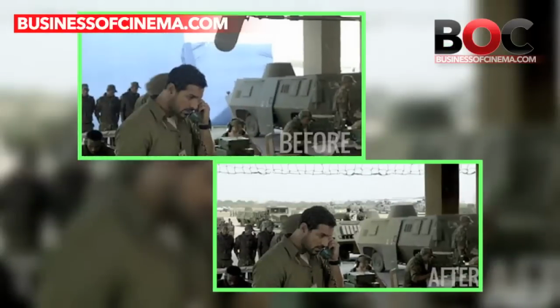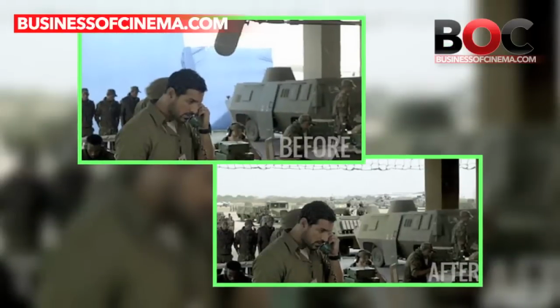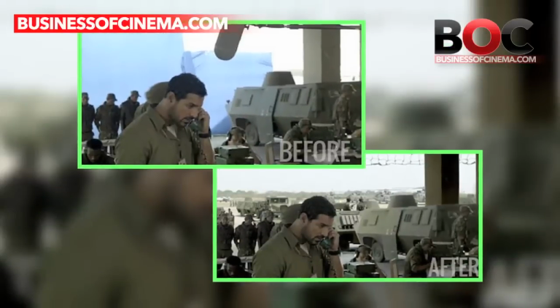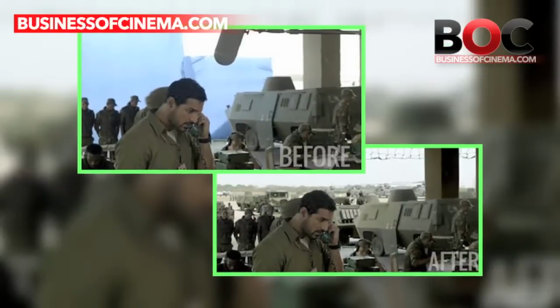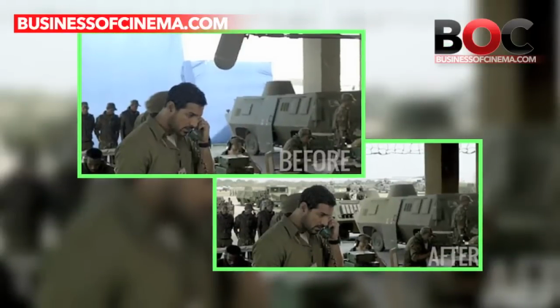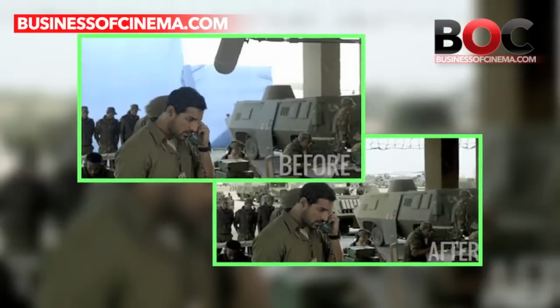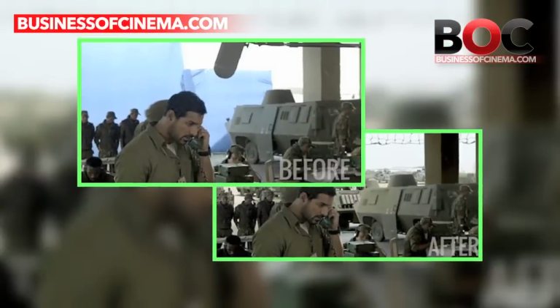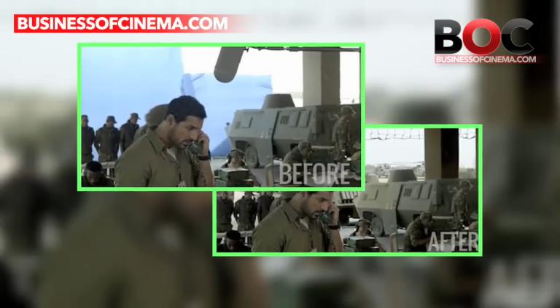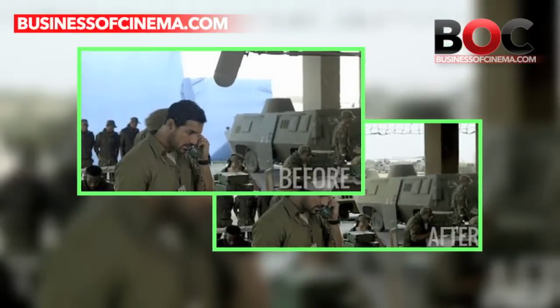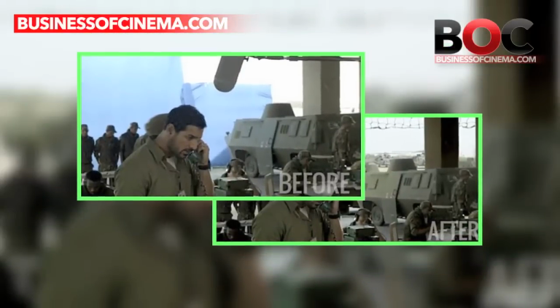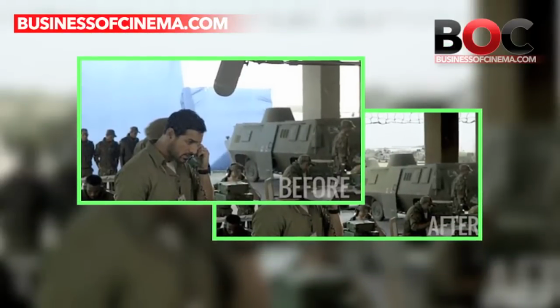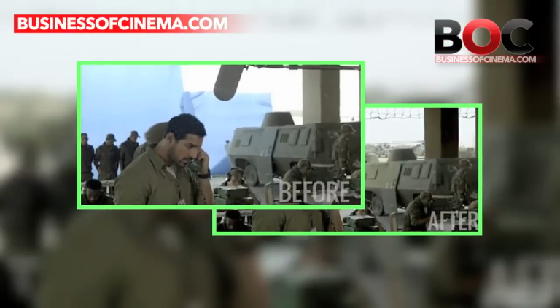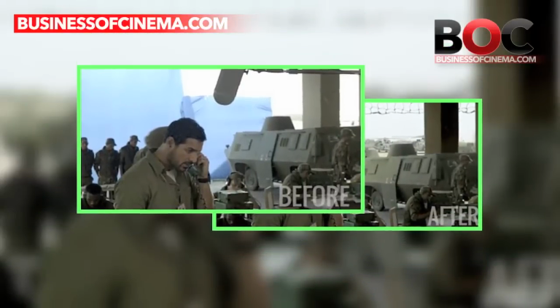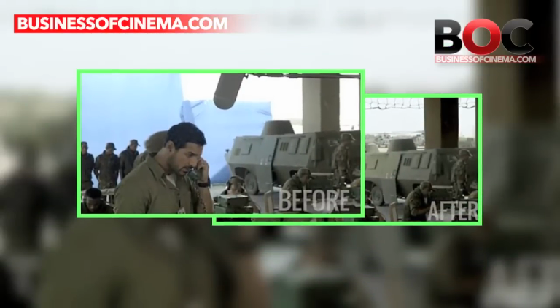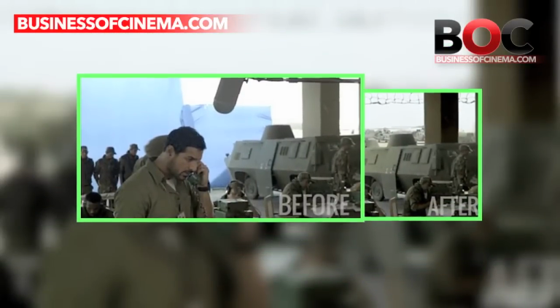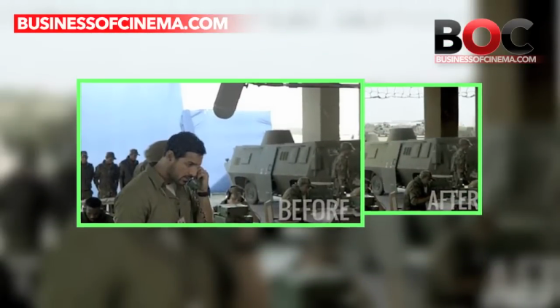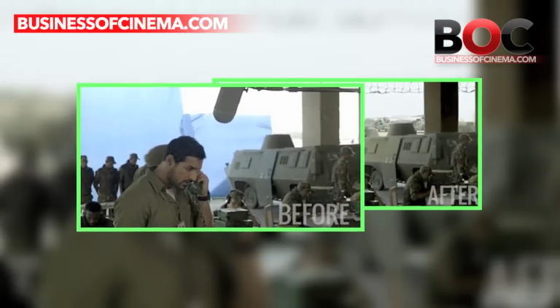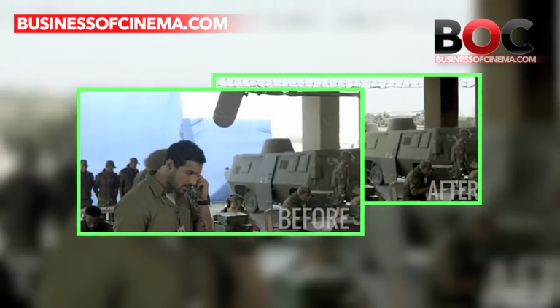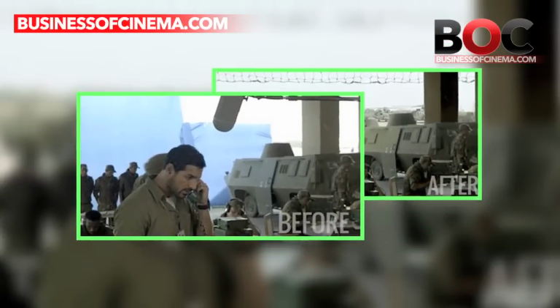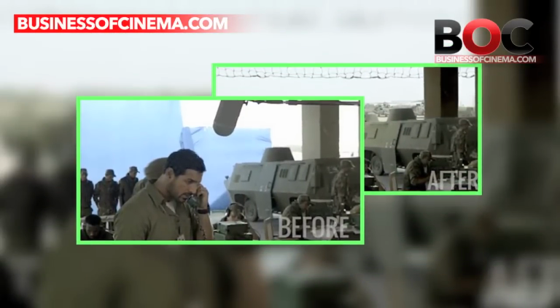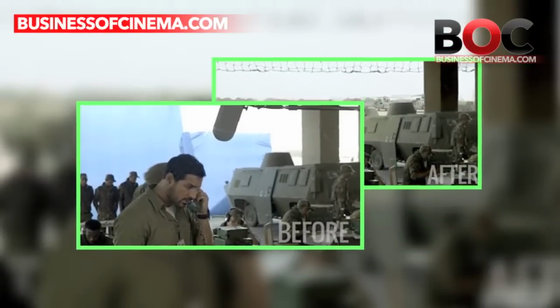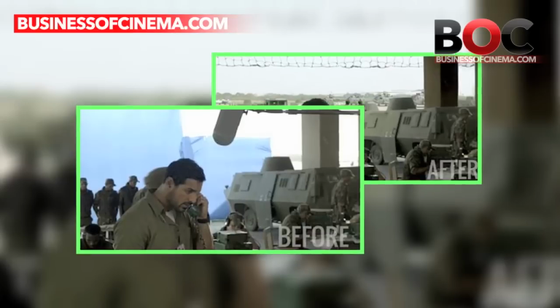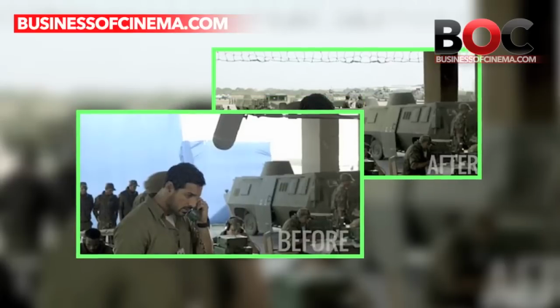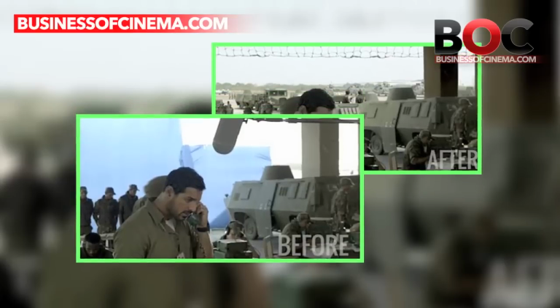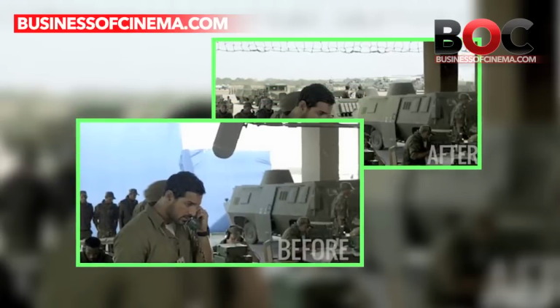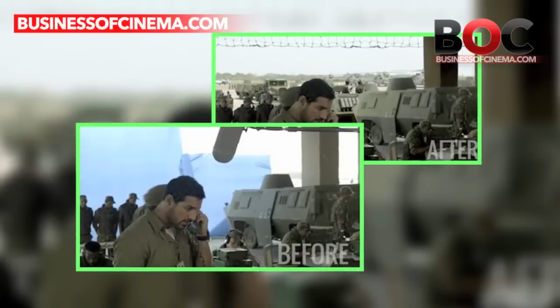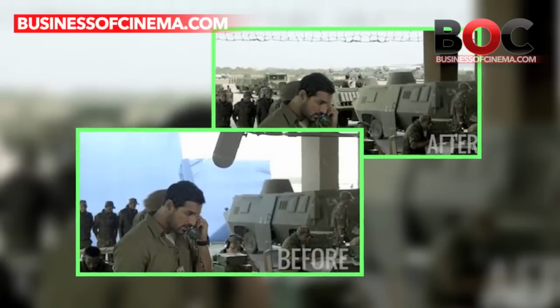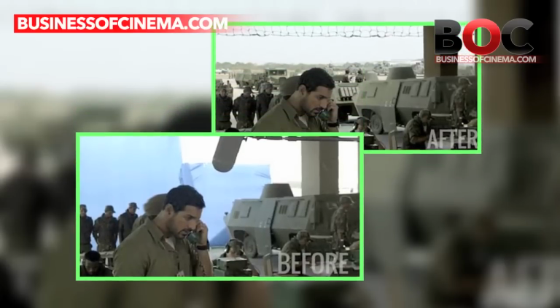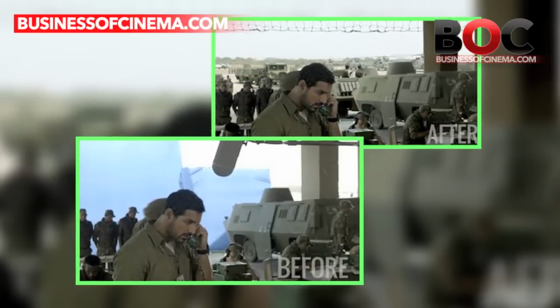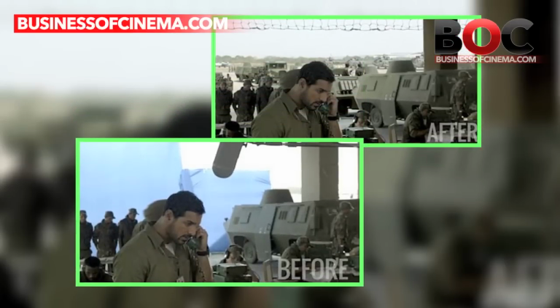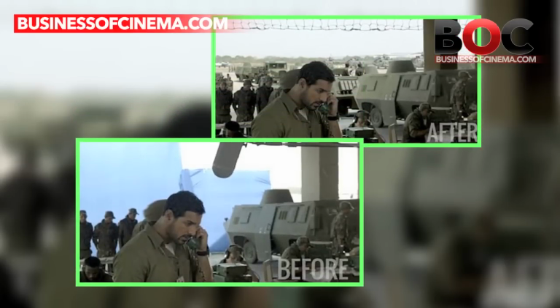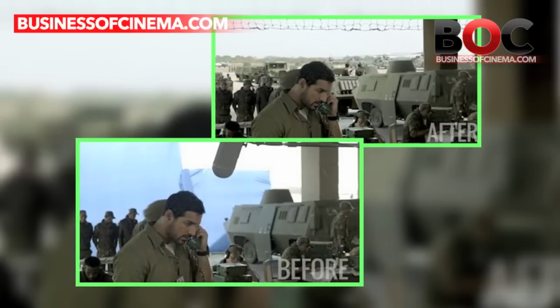Shoojit Sircar's Madras Cafe had a few scenes edited by Magic in Motion. The VFX work in the film was really smooth and unrecognisable.